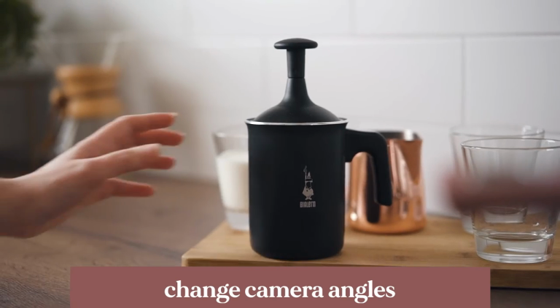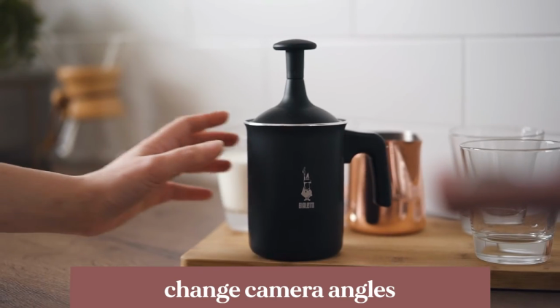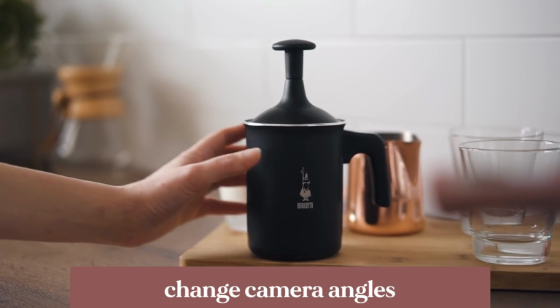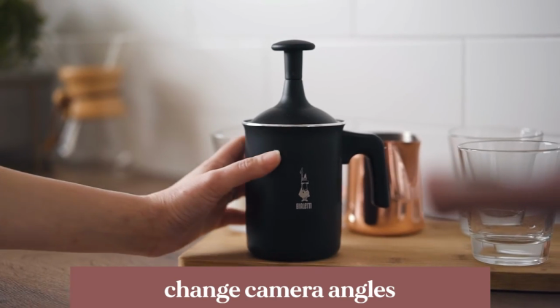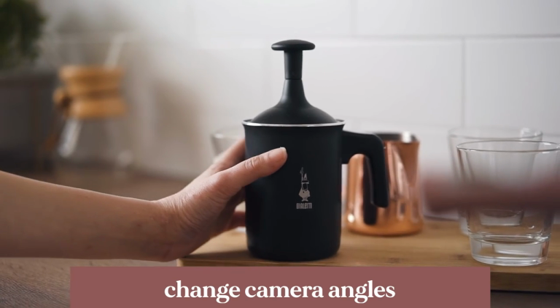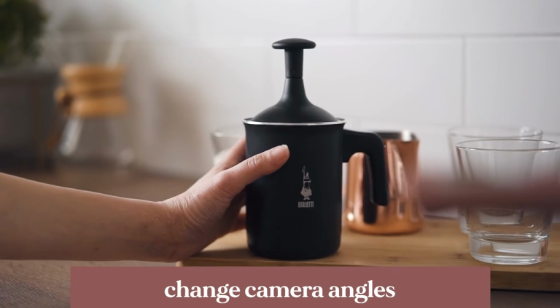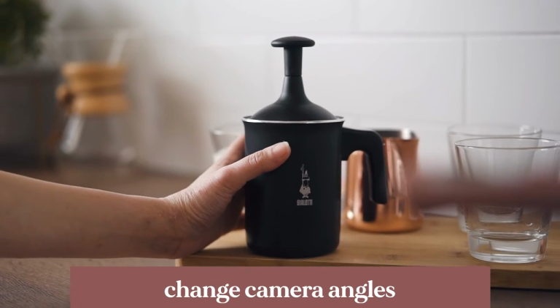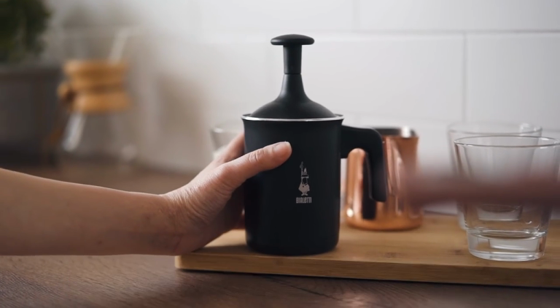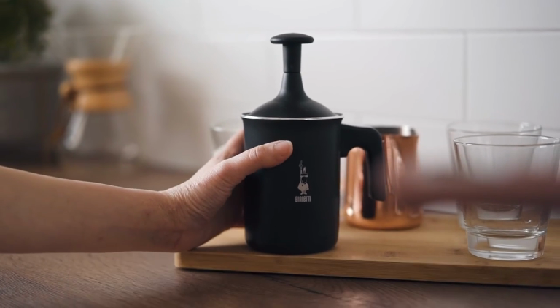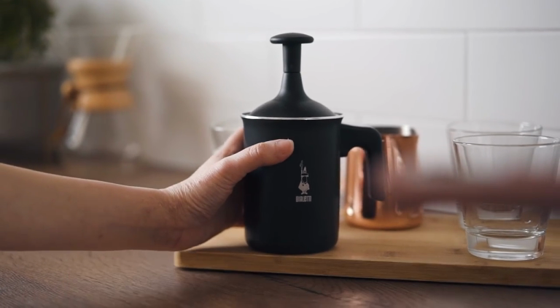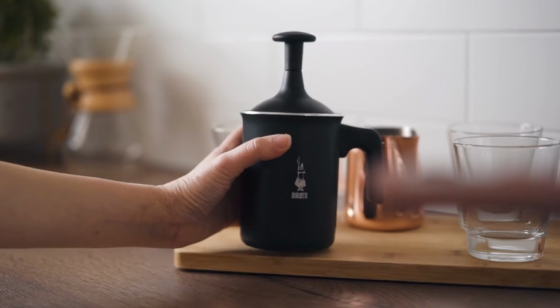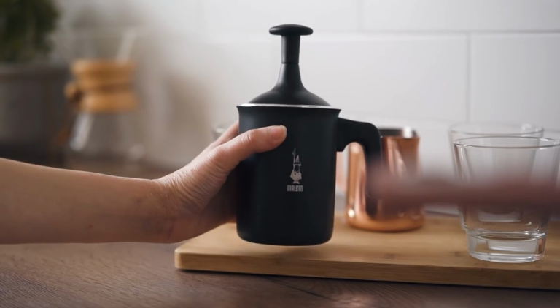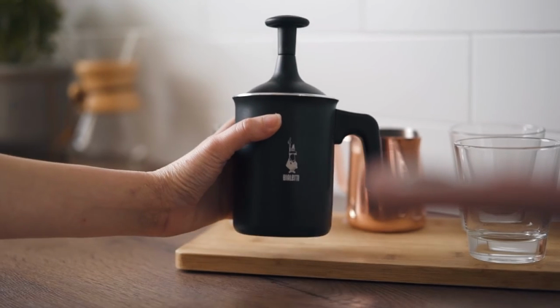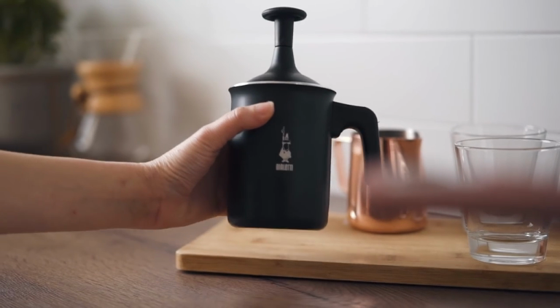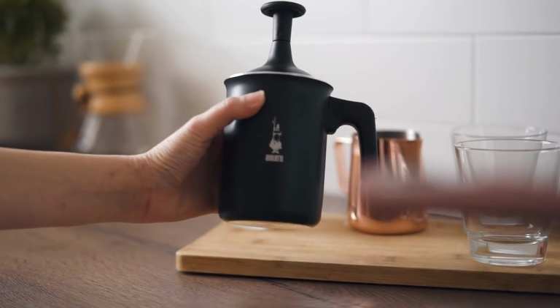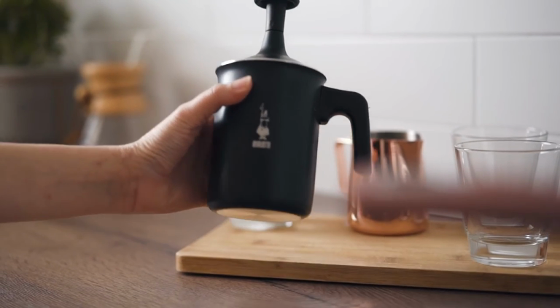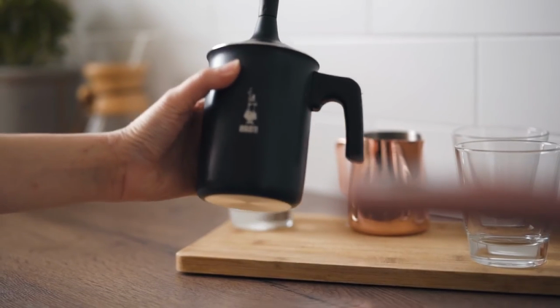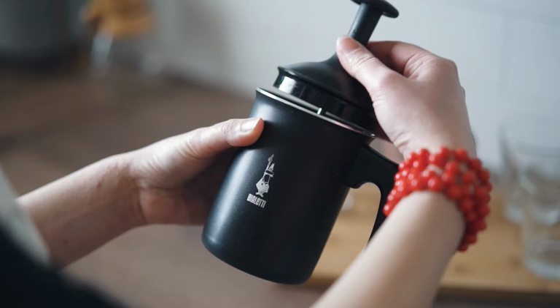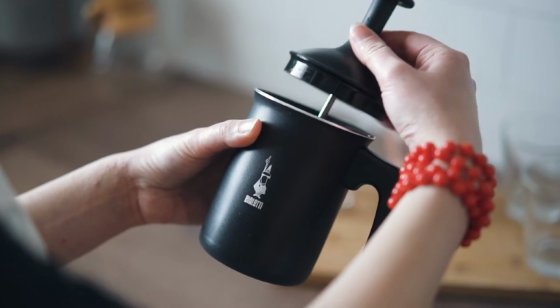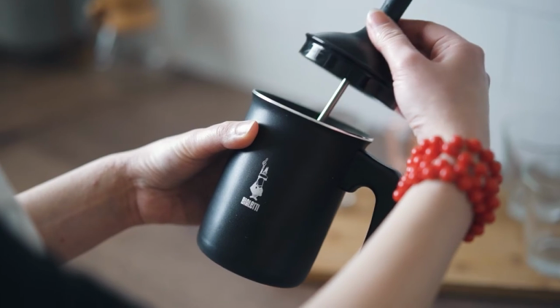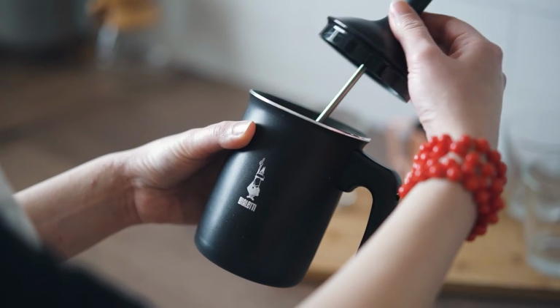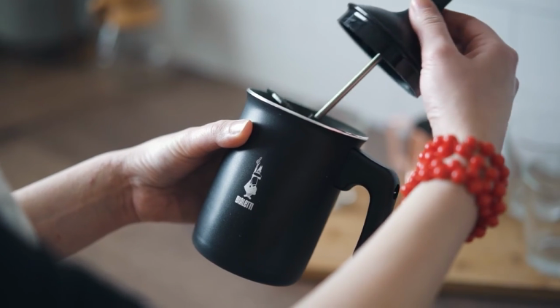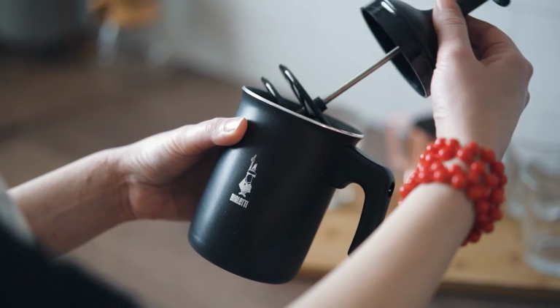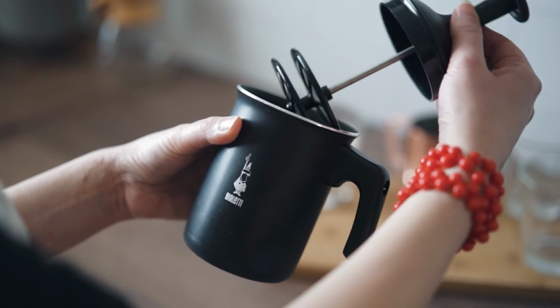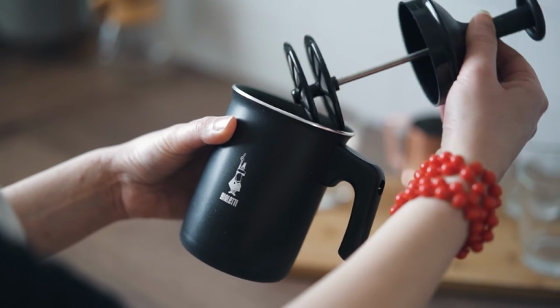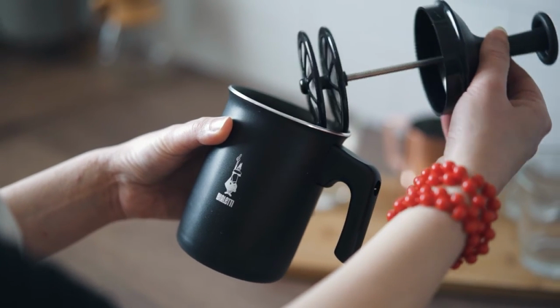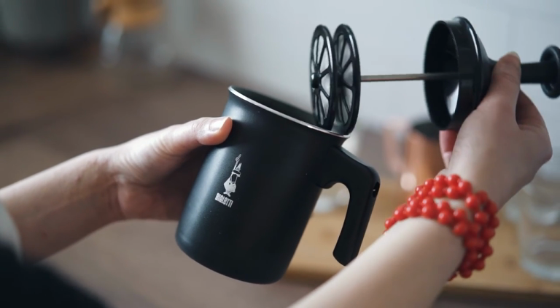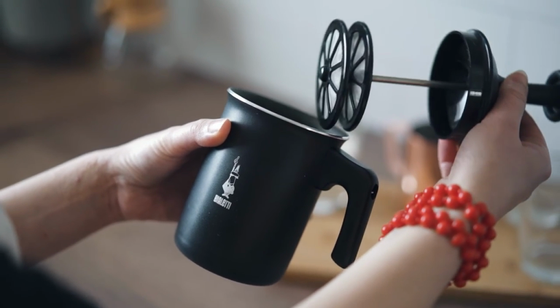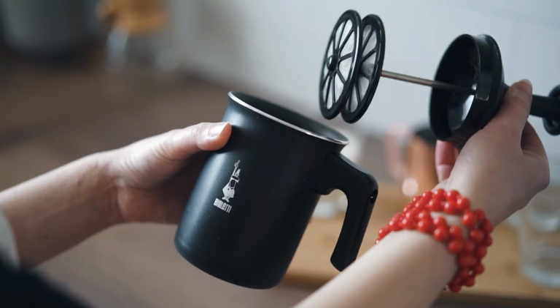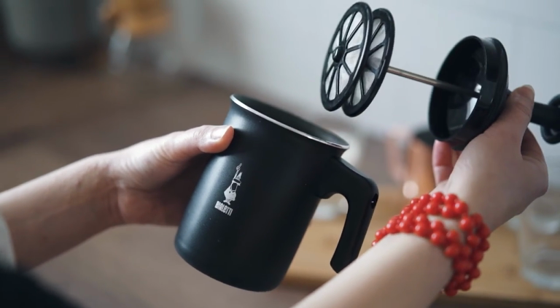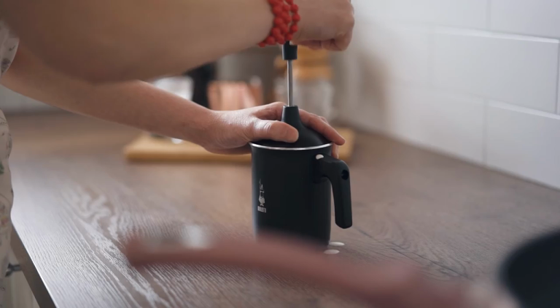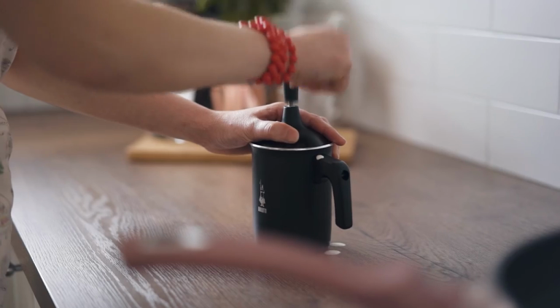Now that the soup is ready, let's make some cream for decoration. I will use this milk foamer.